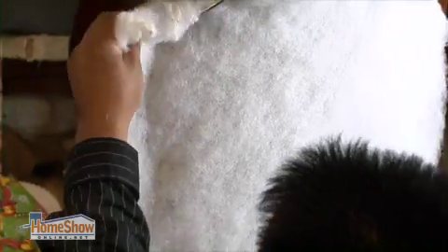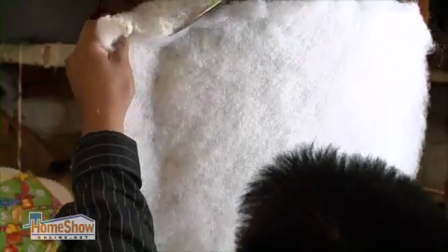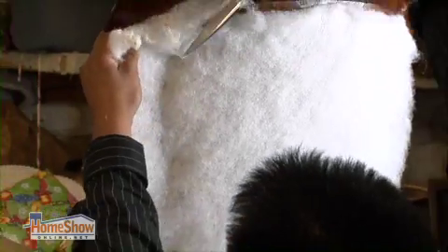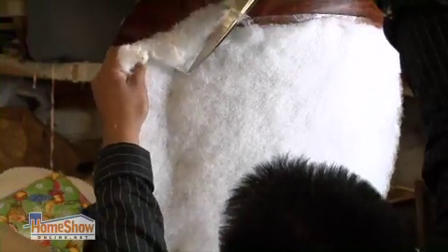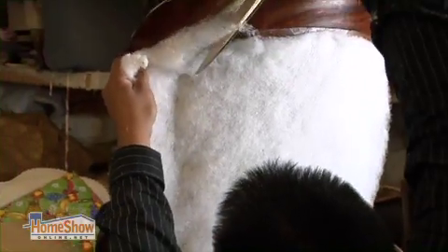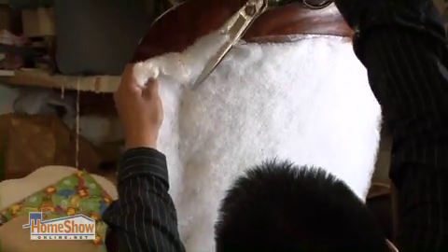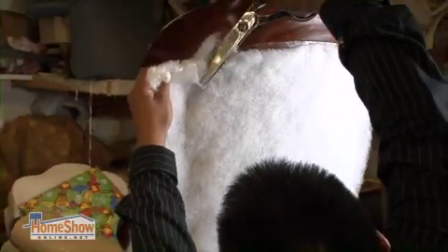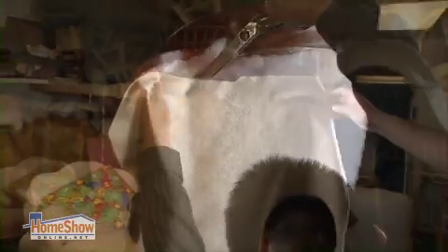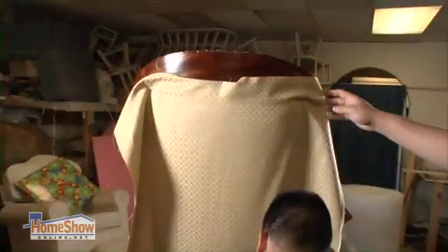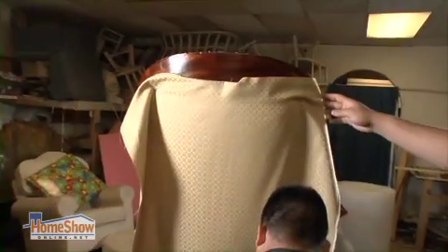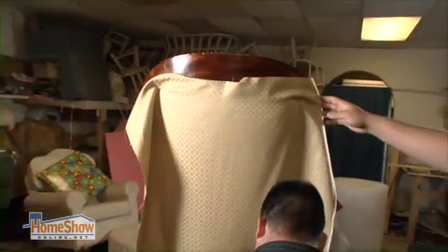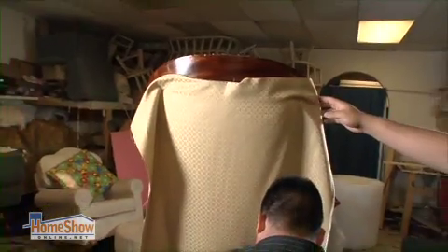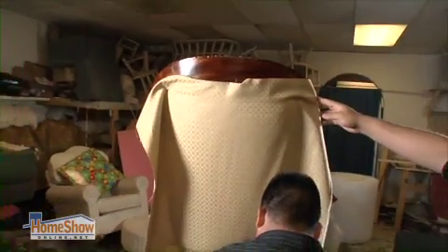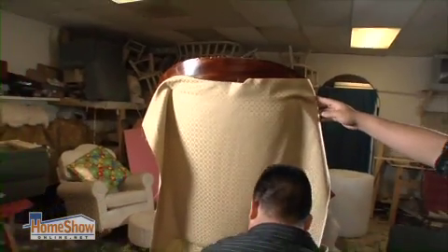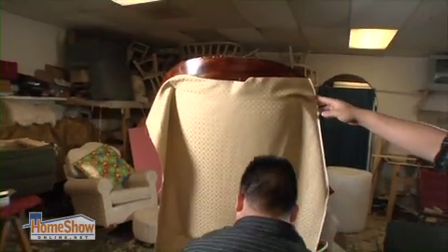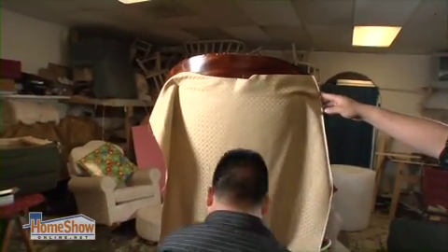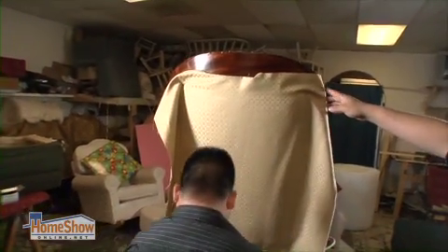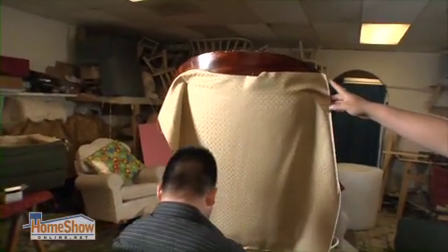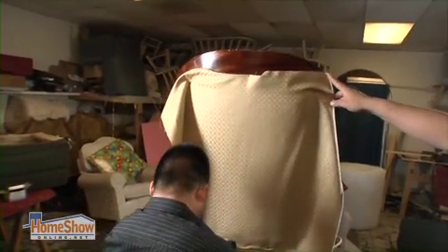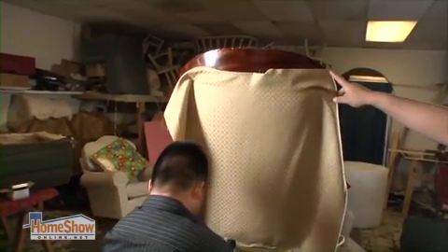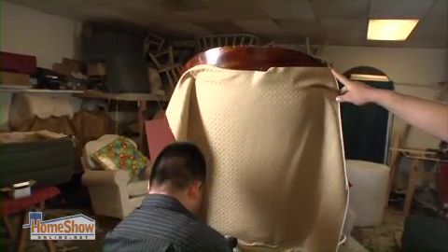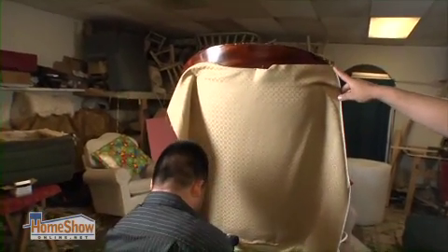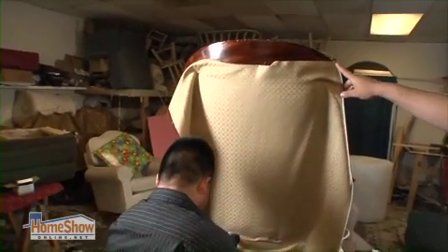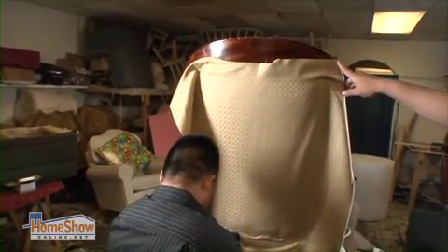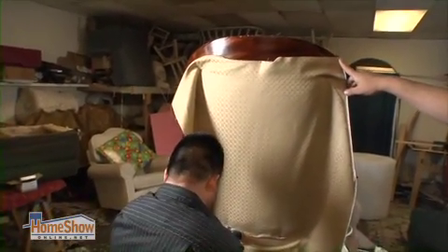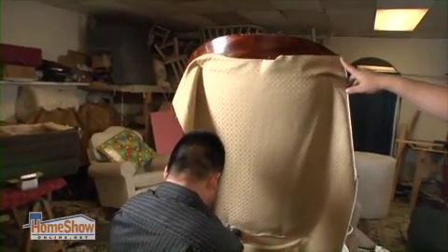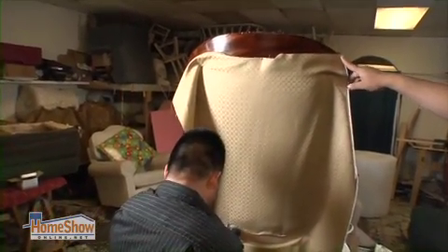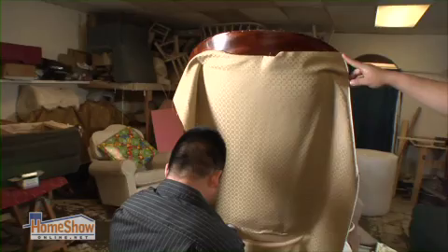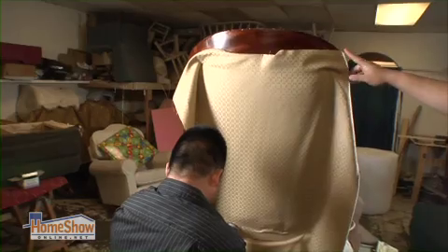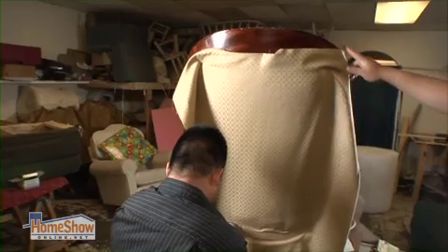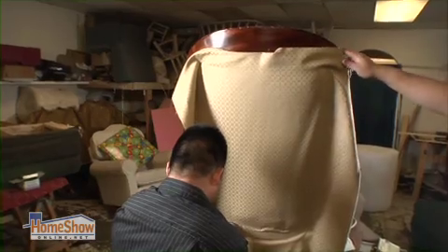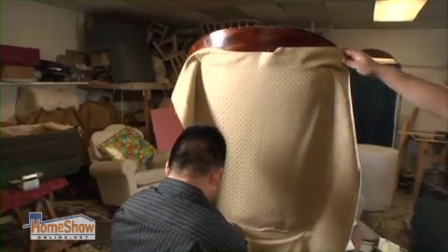The back is completed the same way, with added attention to keep the pattern straight from side to side and top to bottom.